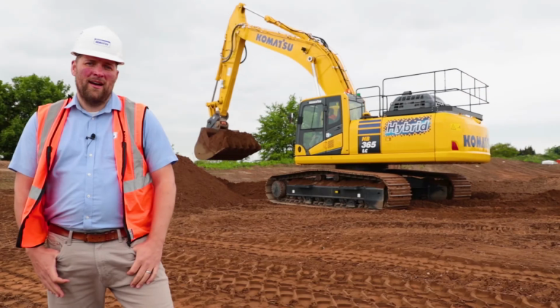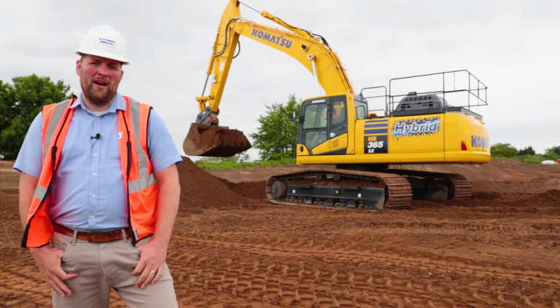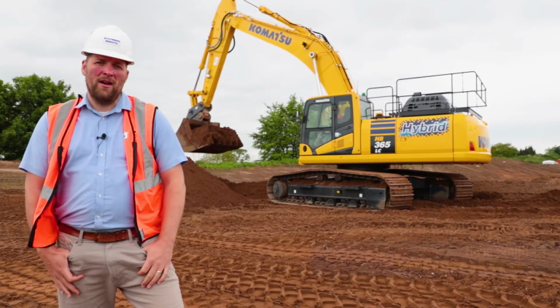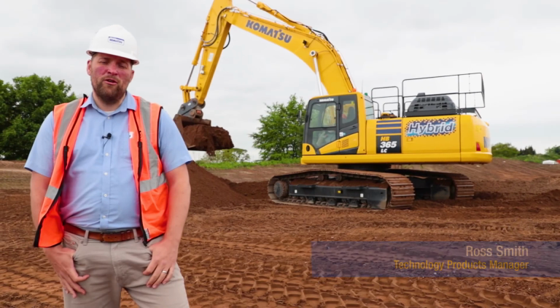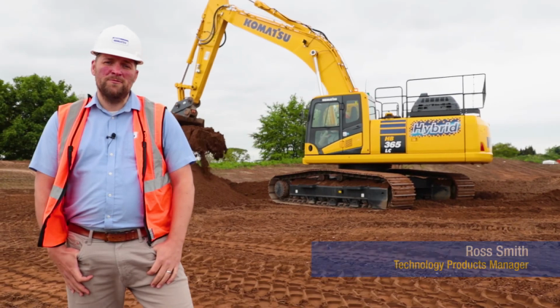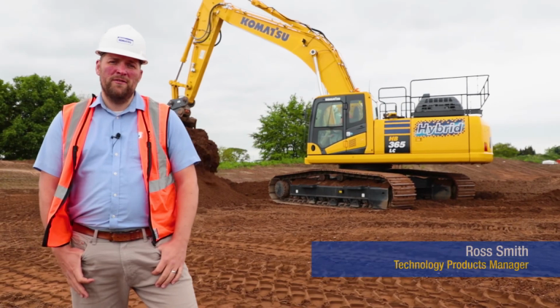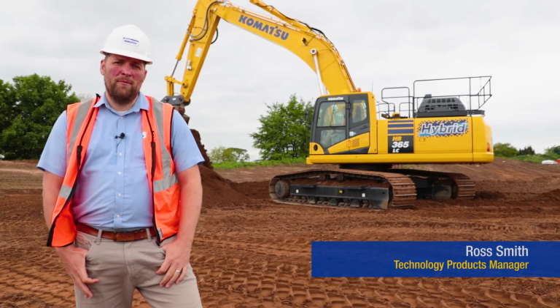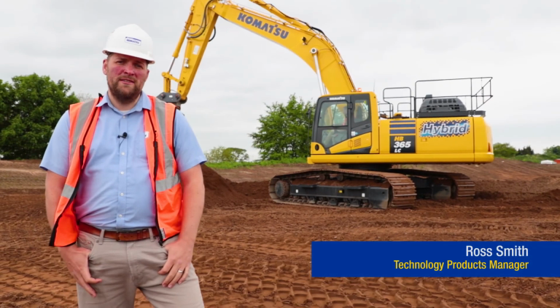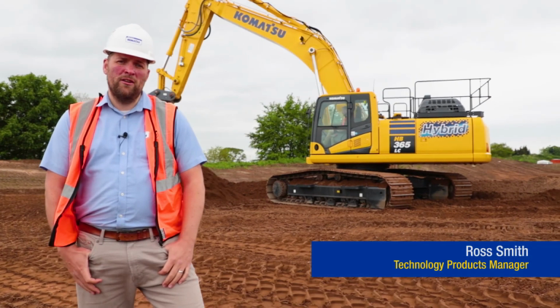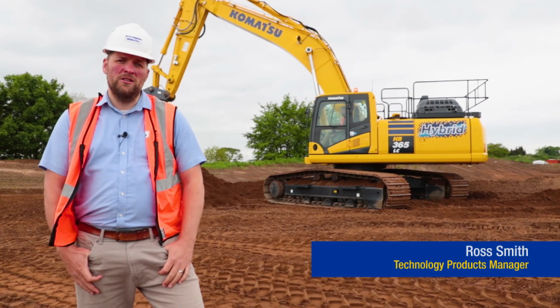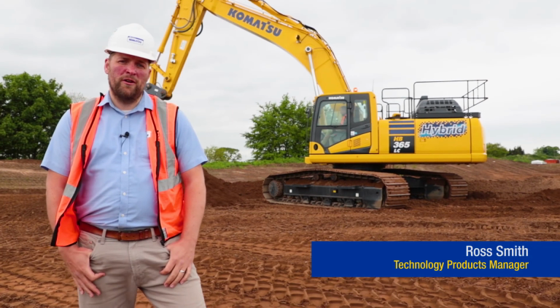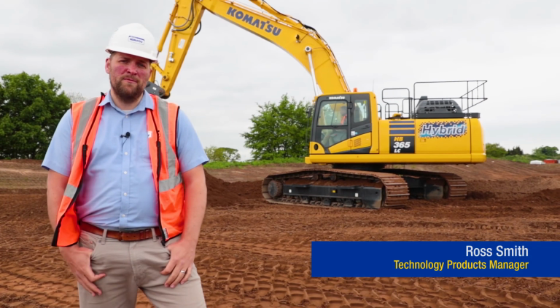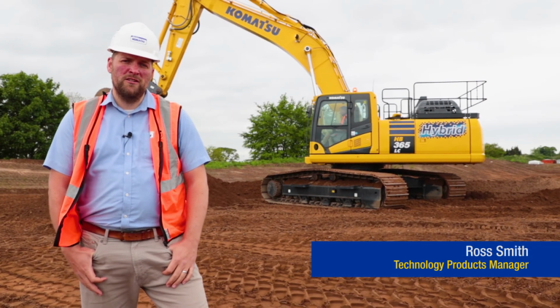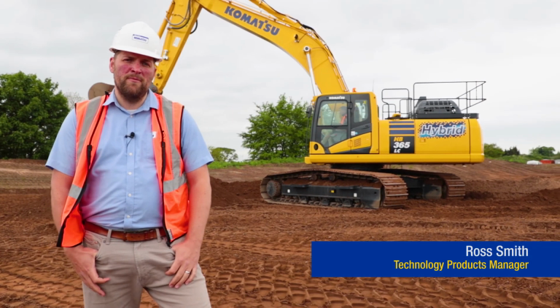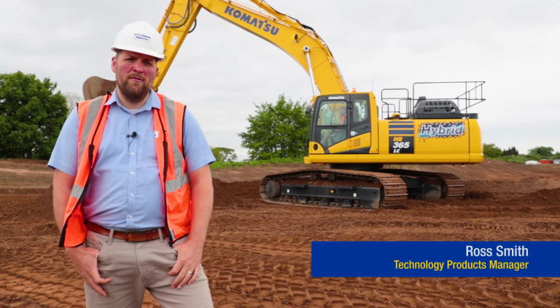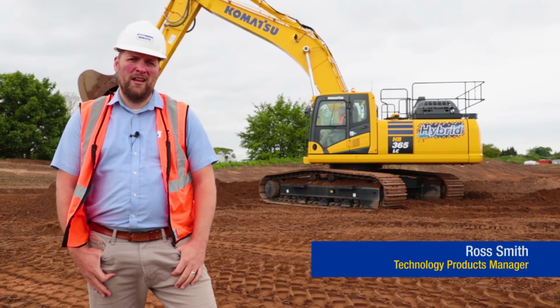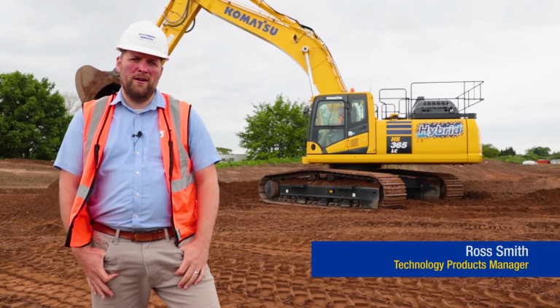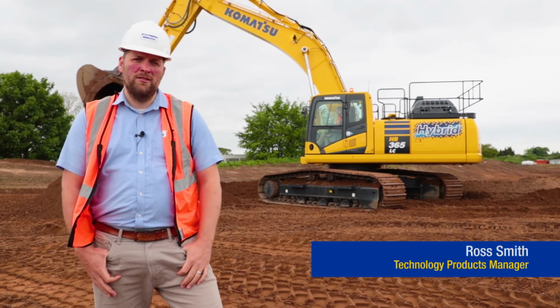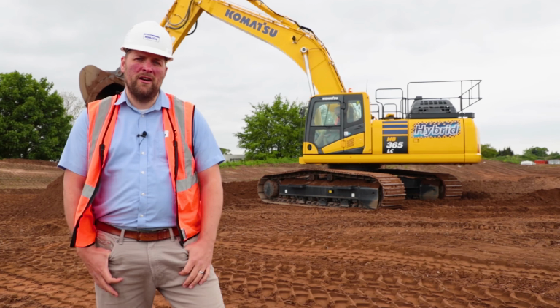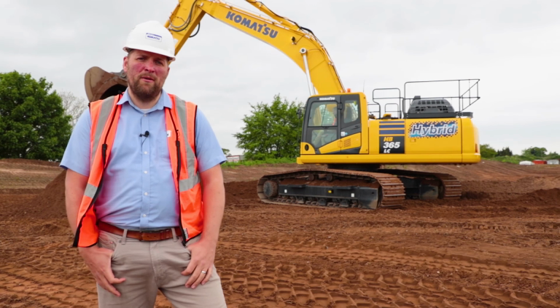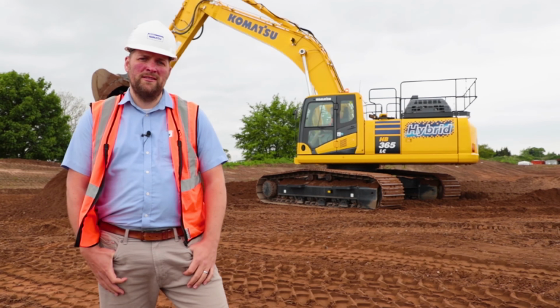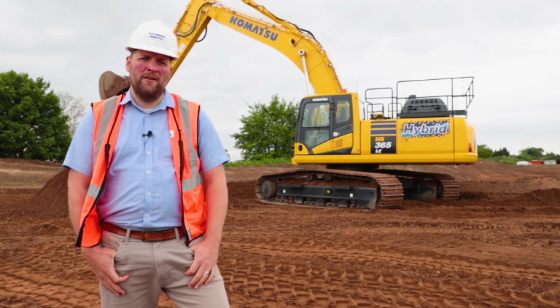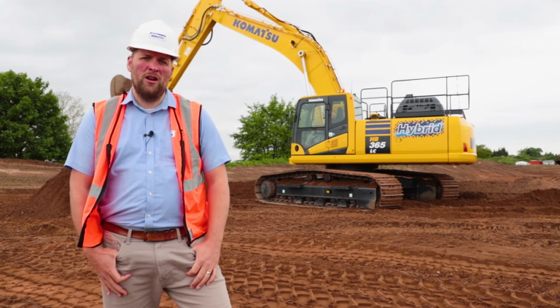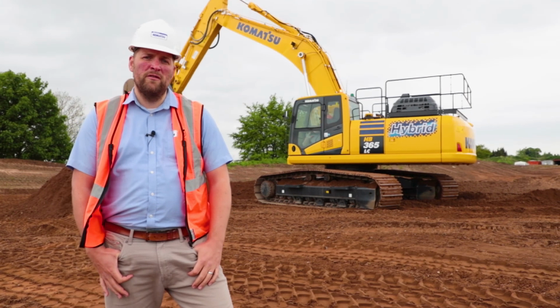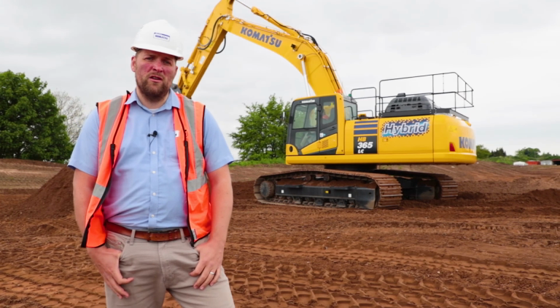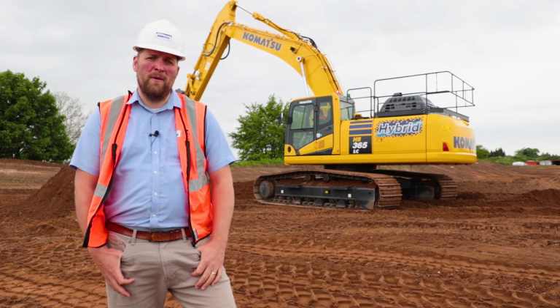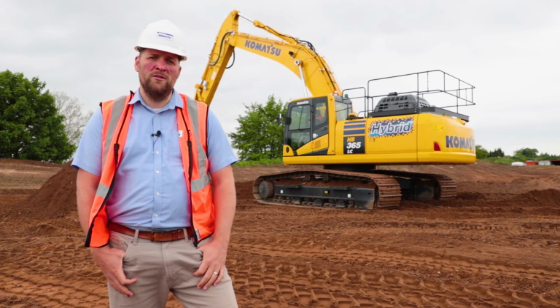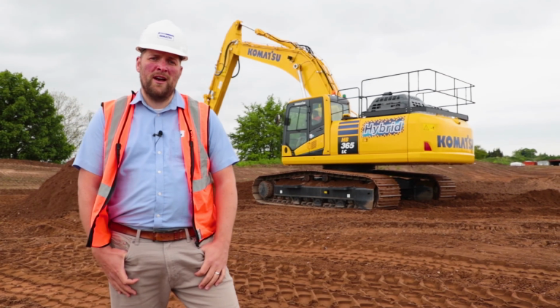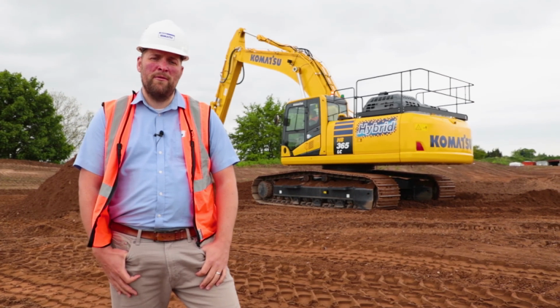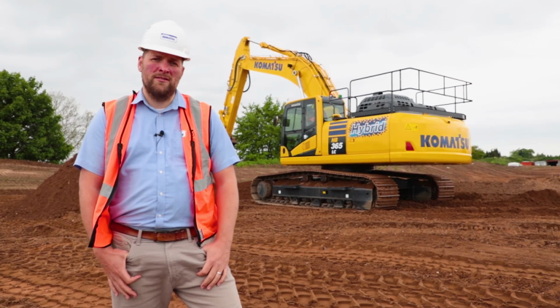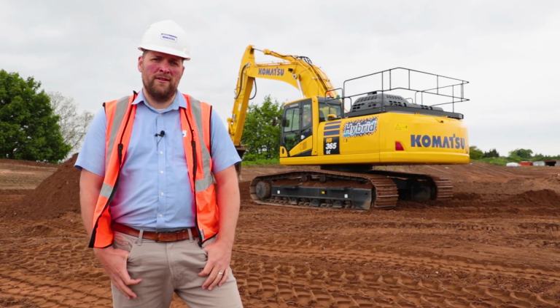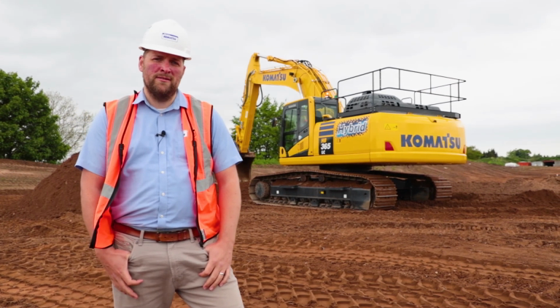Hi, I'm Ross Smith. I'm the Technology Products Manager for Marubeni Komatsu and I'm here to give you an overview of Komatsu's hybrid excavators.